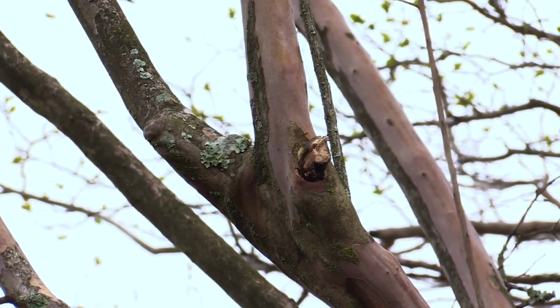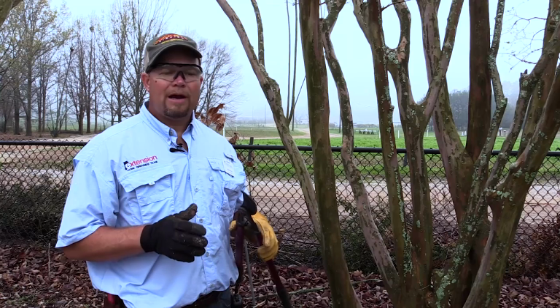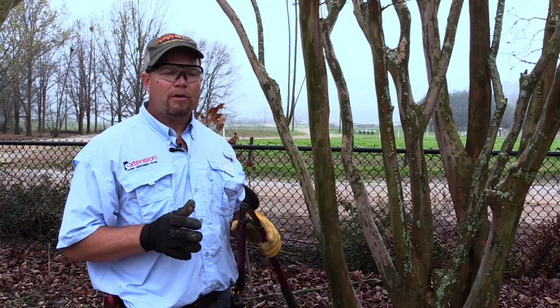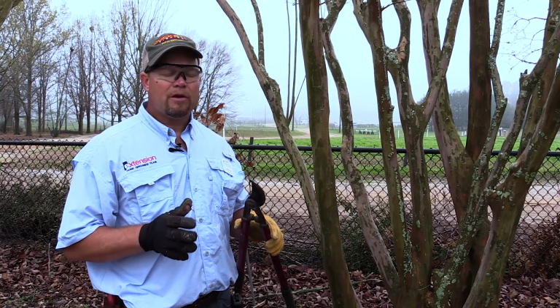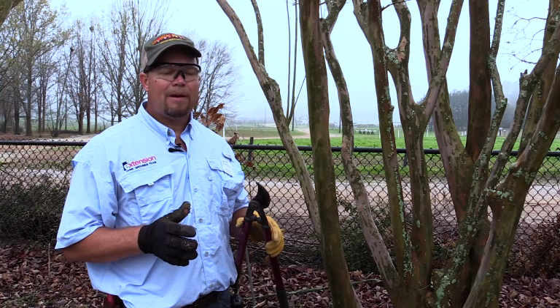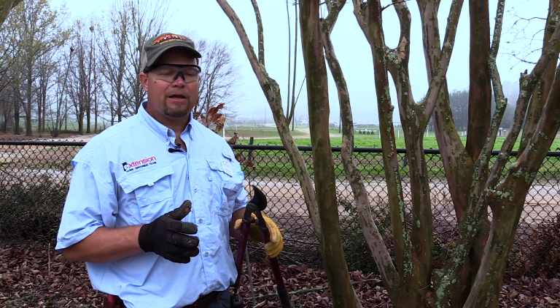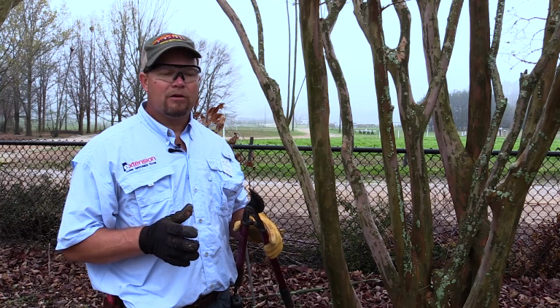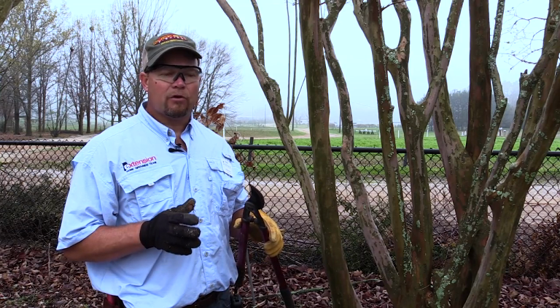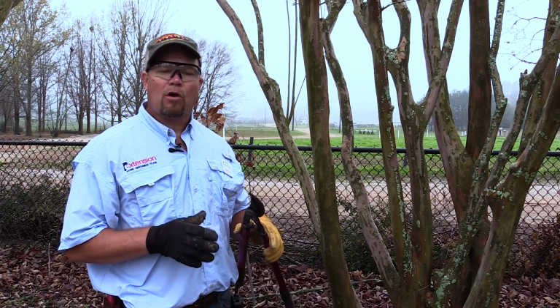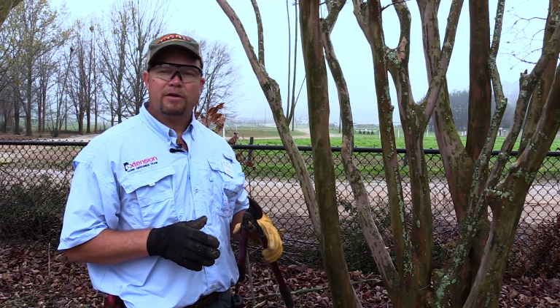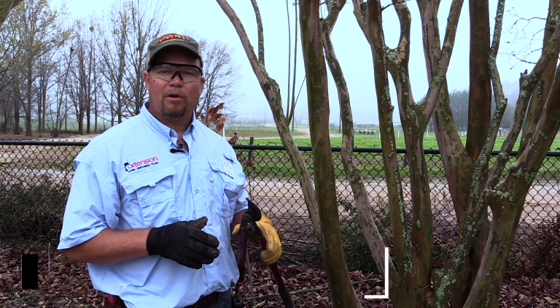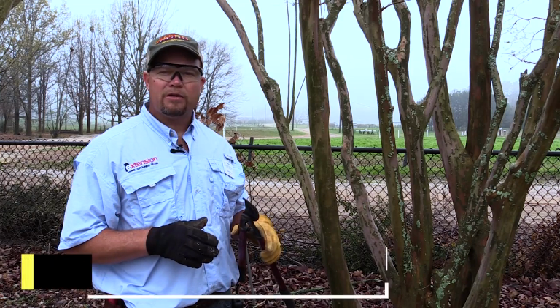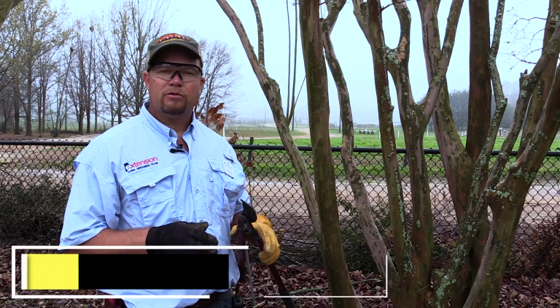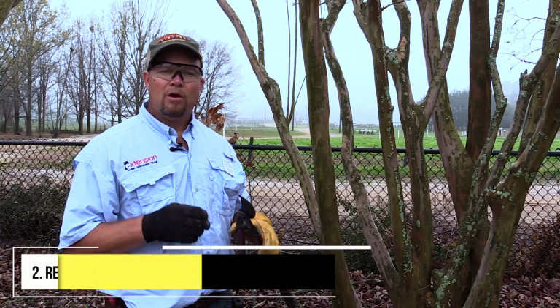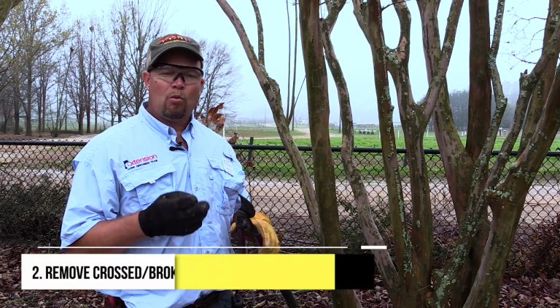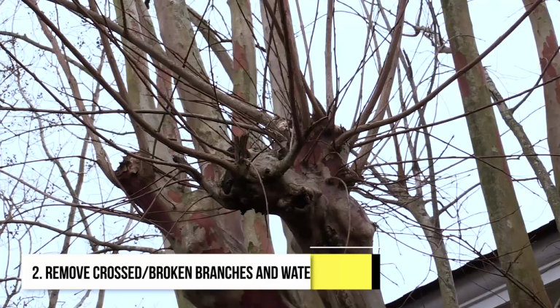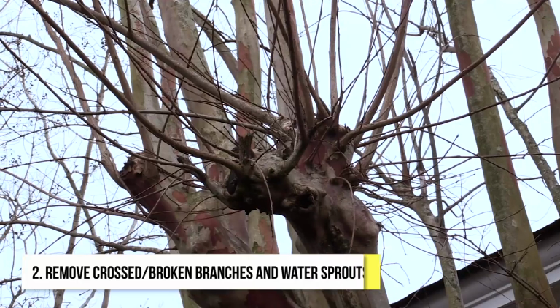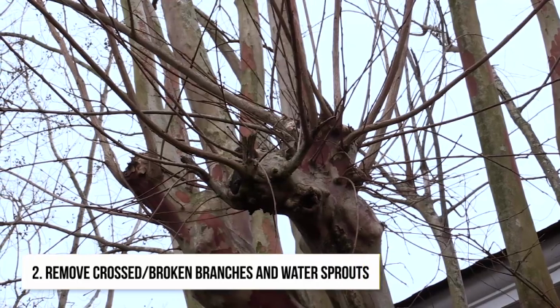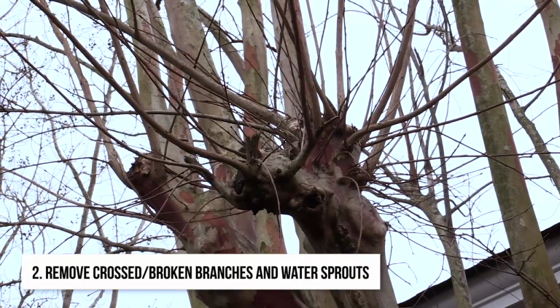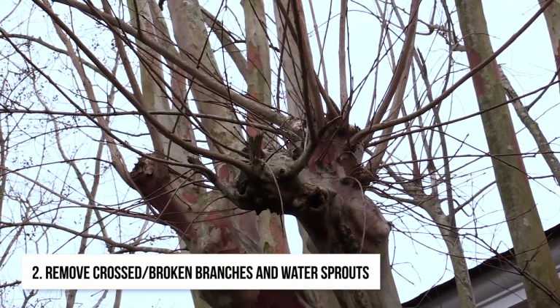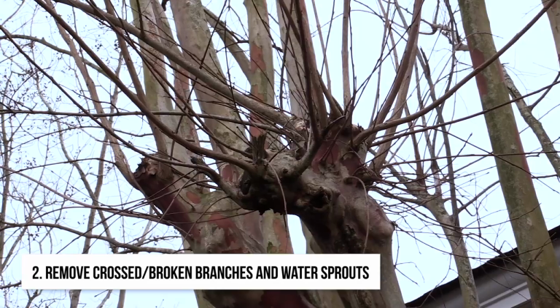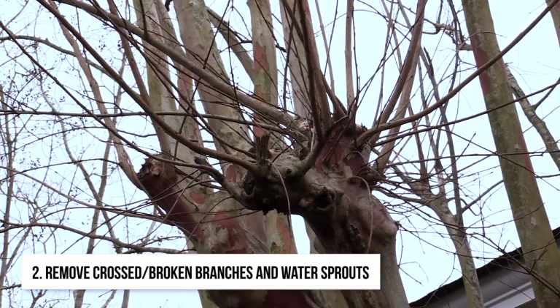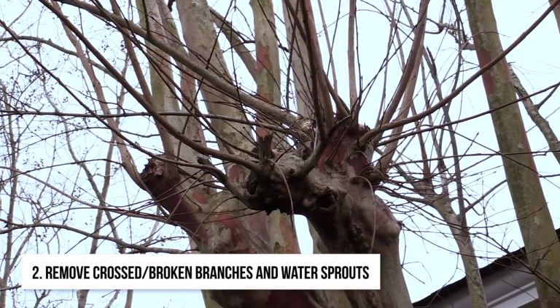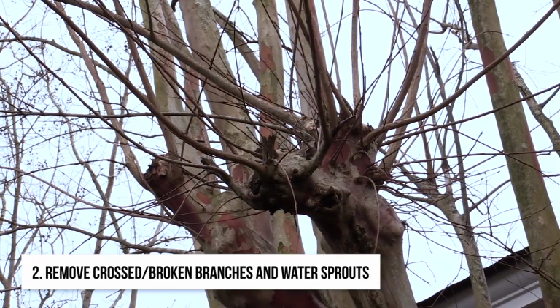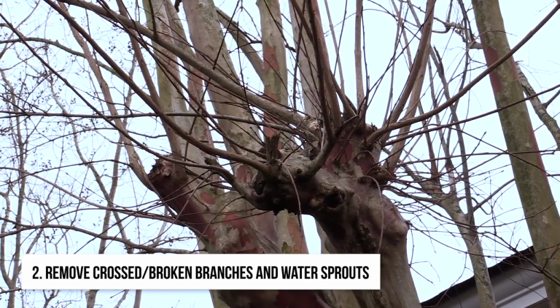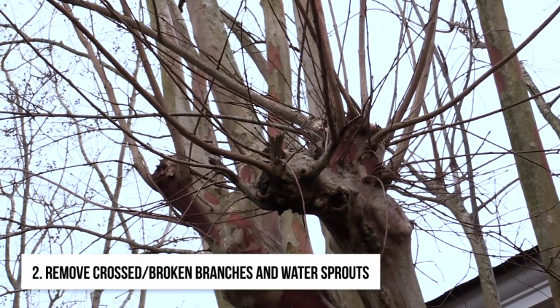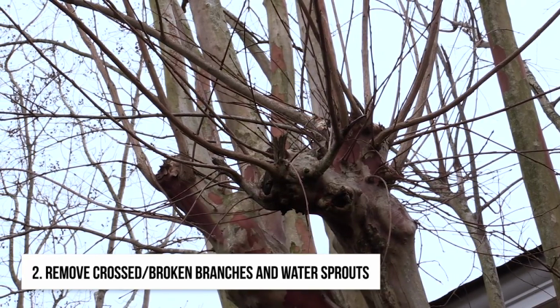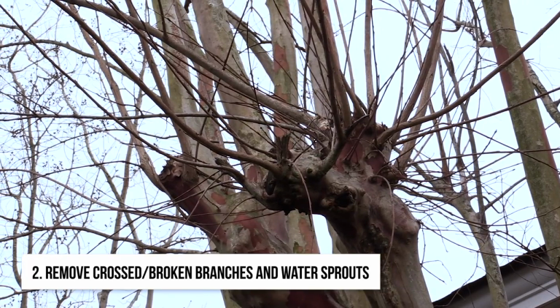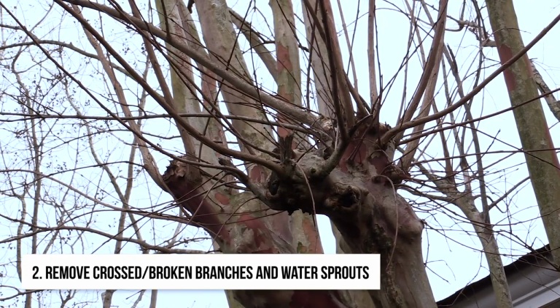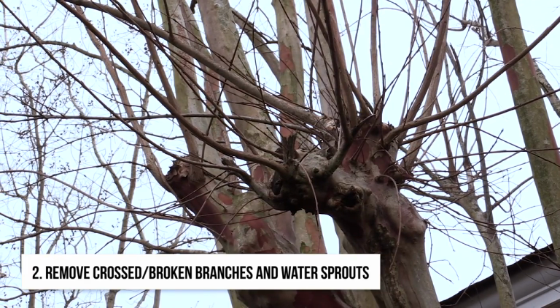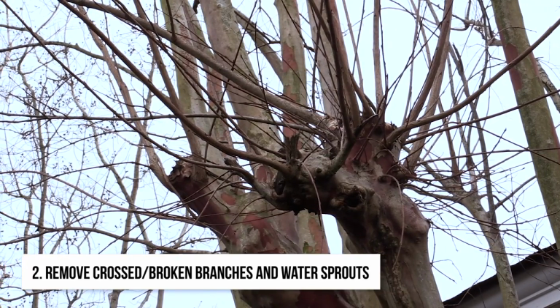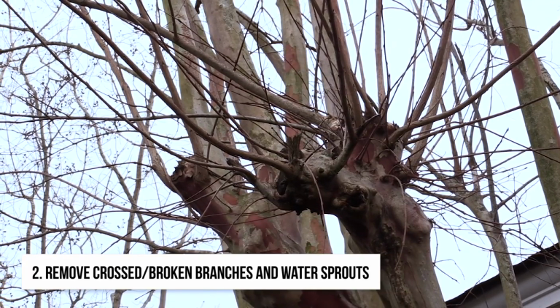Now we're going to come back and look for crossing branches, water sprouts, and weakly attached branches, and go ahead and prune those out.